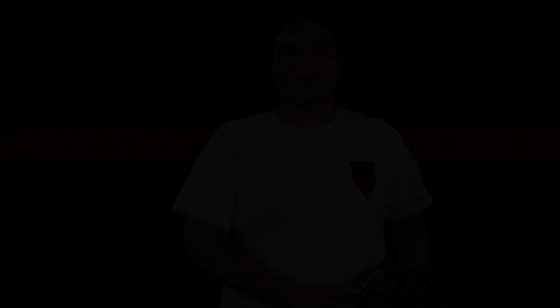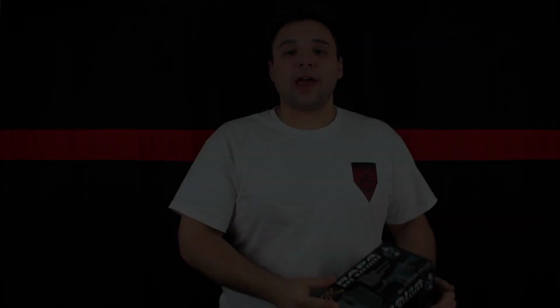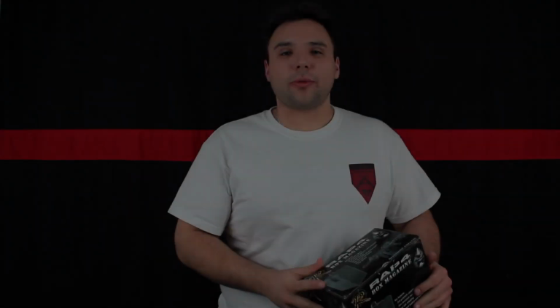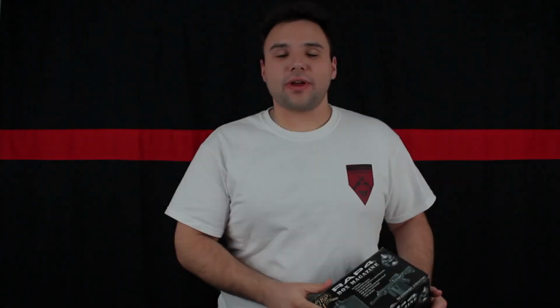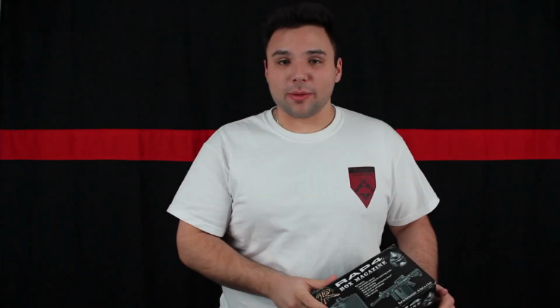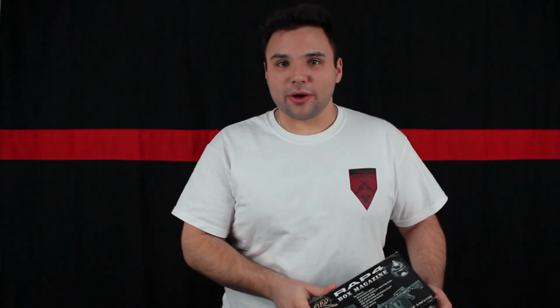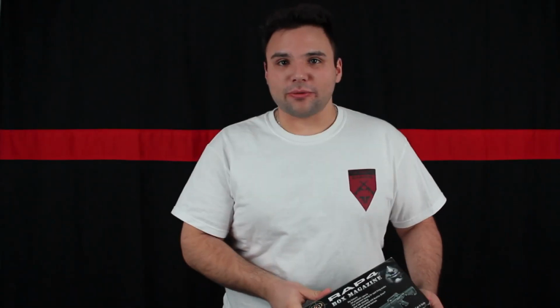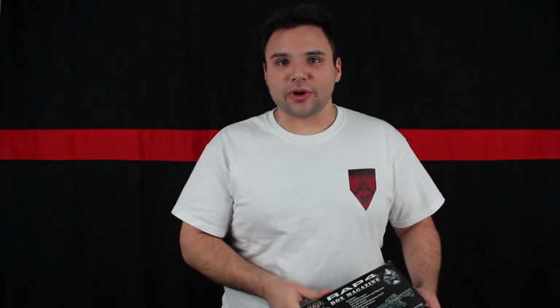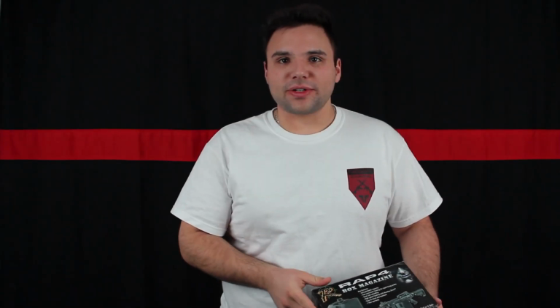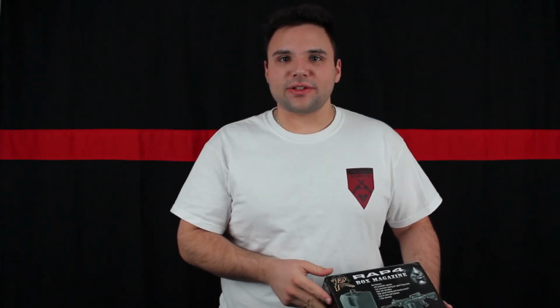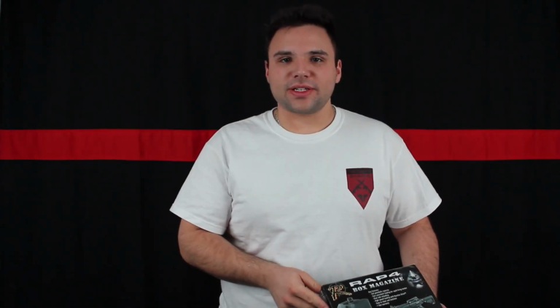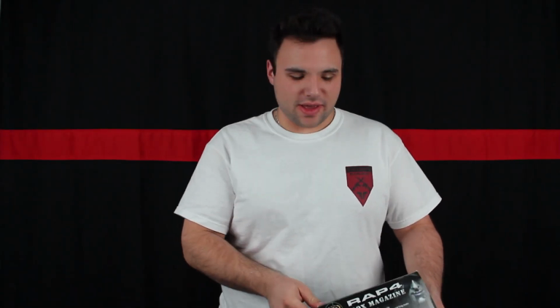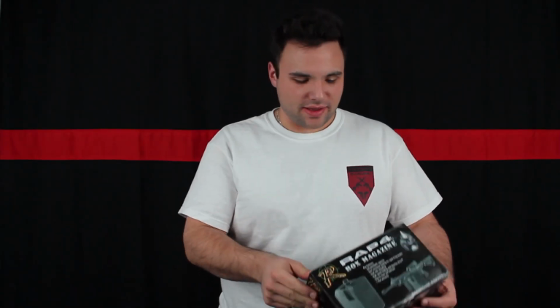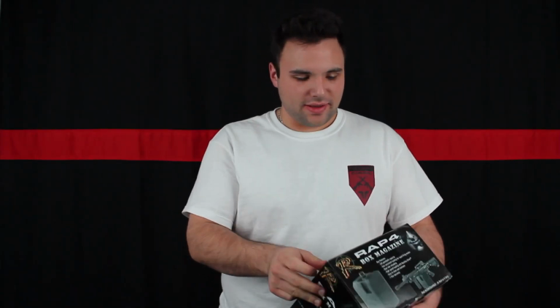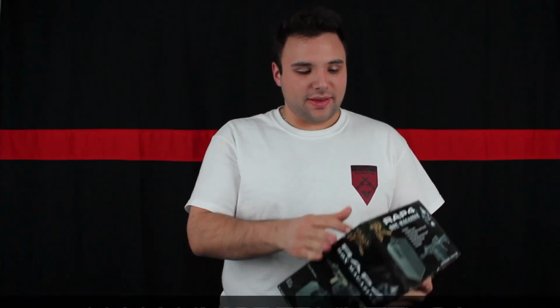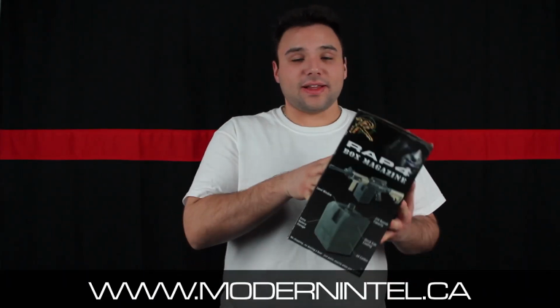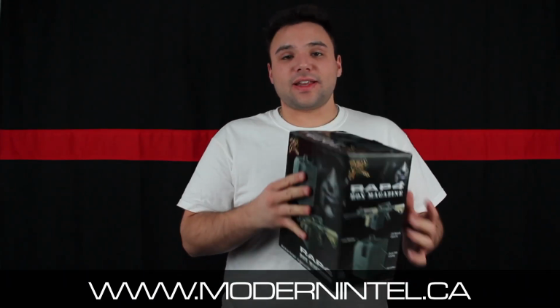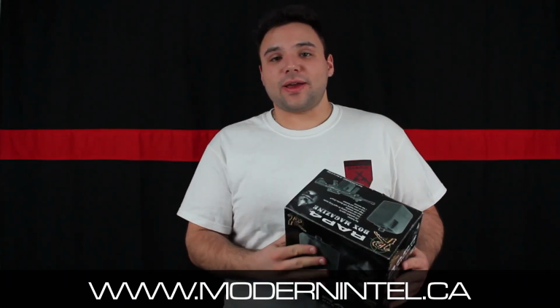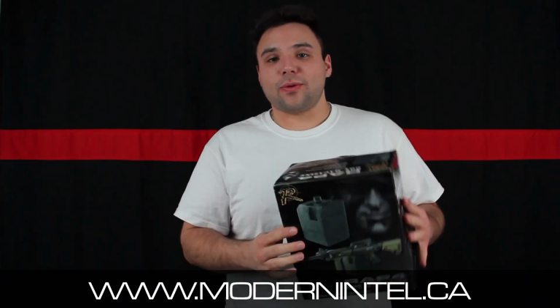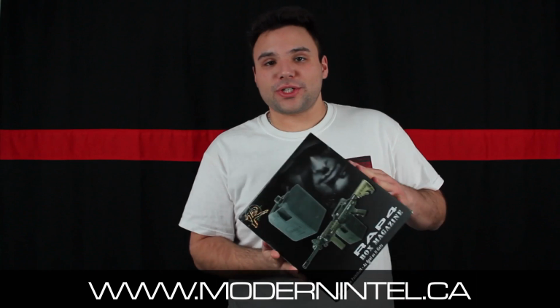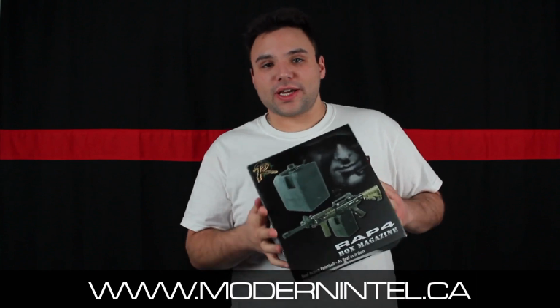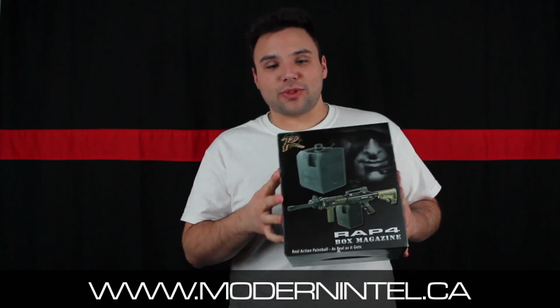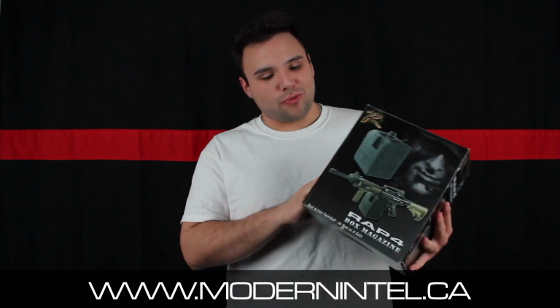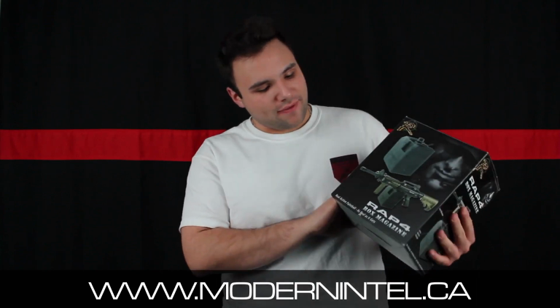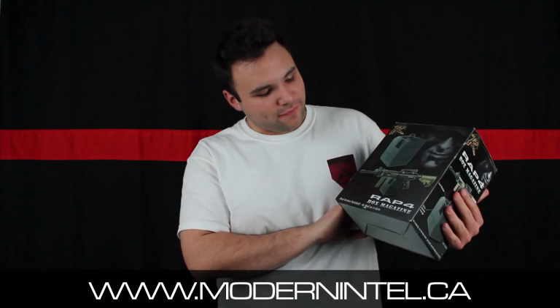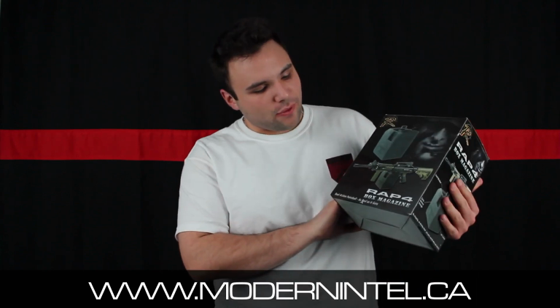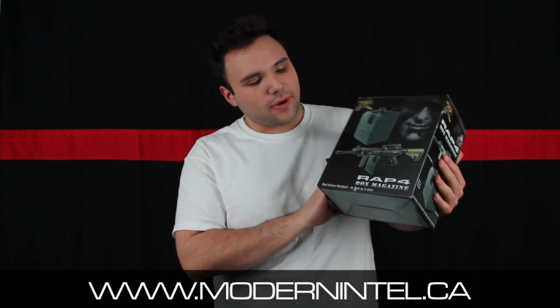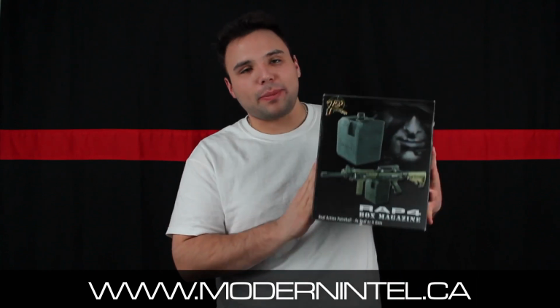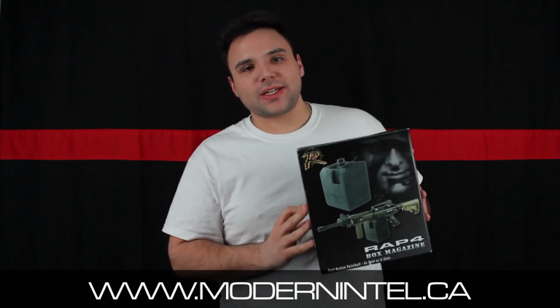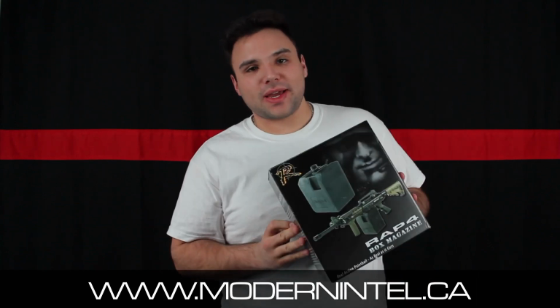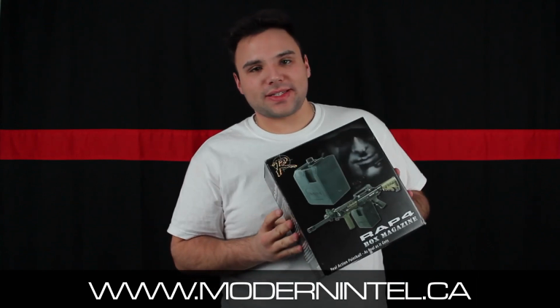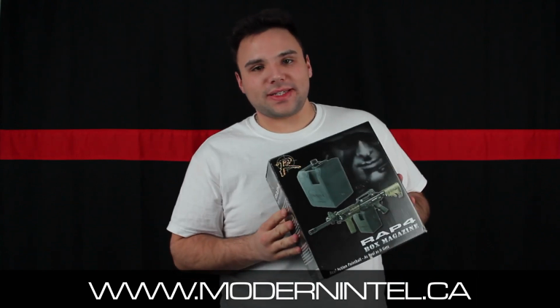Hey everybody, I'm Aaron from modernintel.ca and today we're checking out the RAP4 Vox magazine.